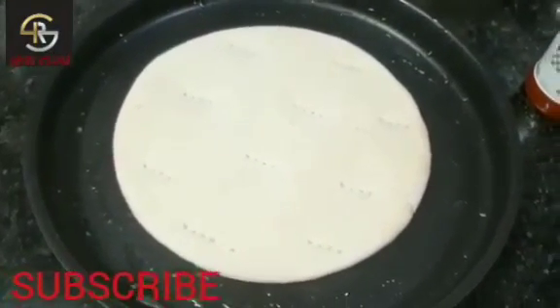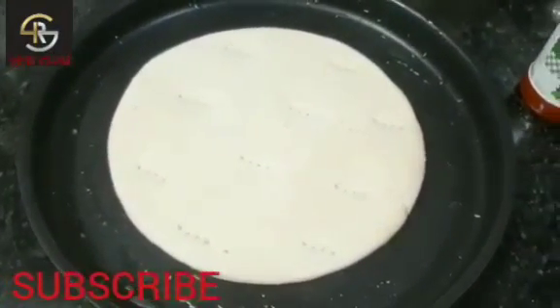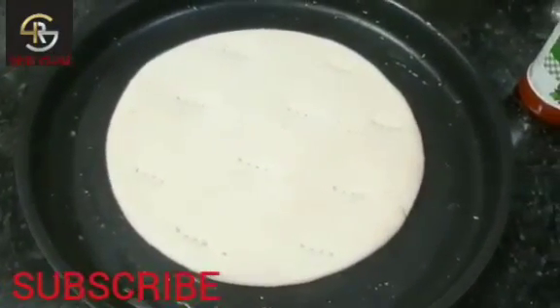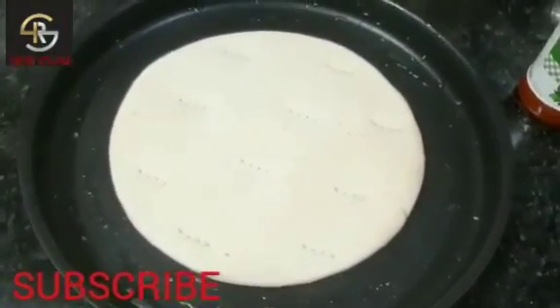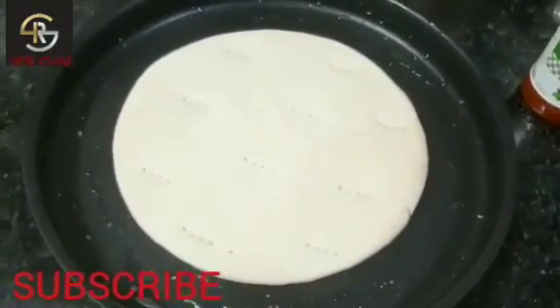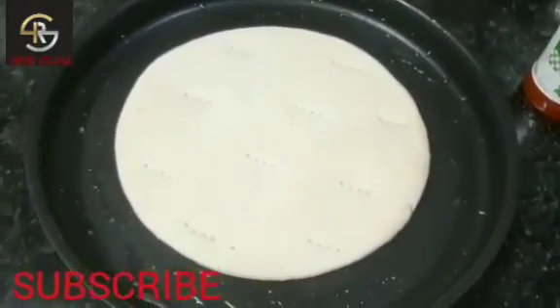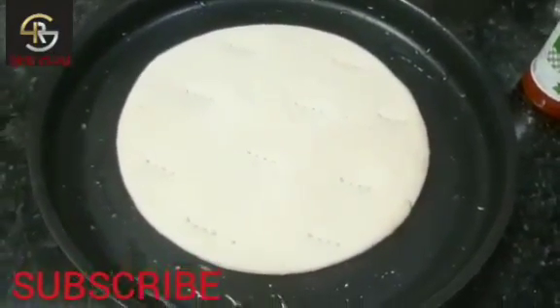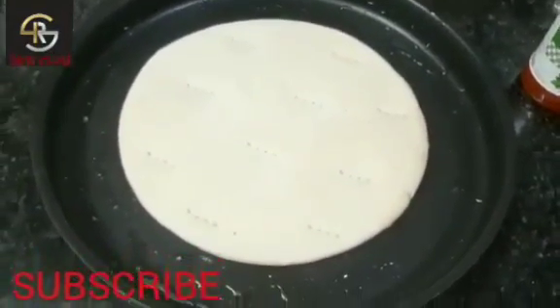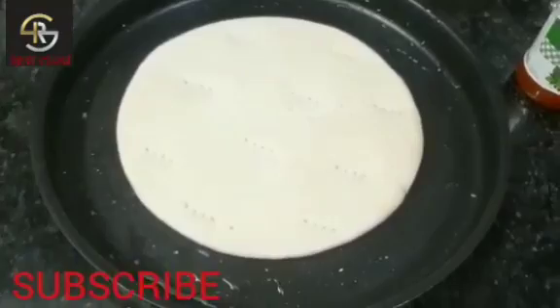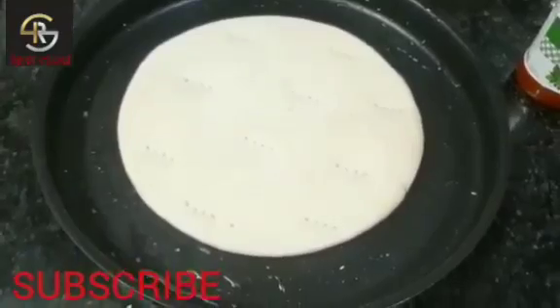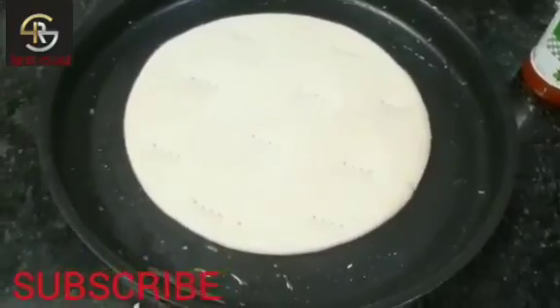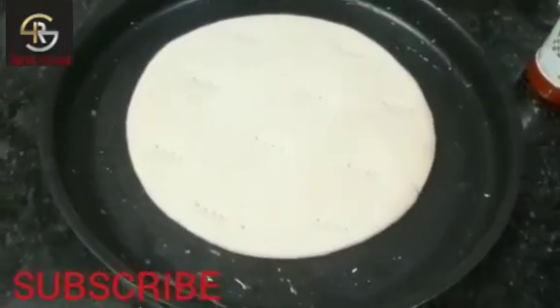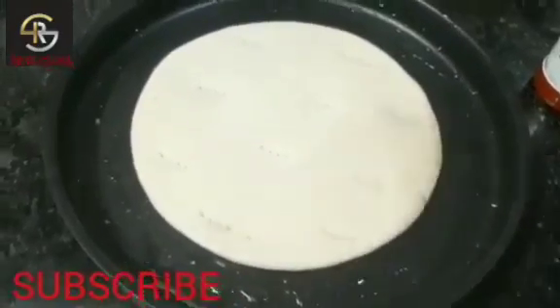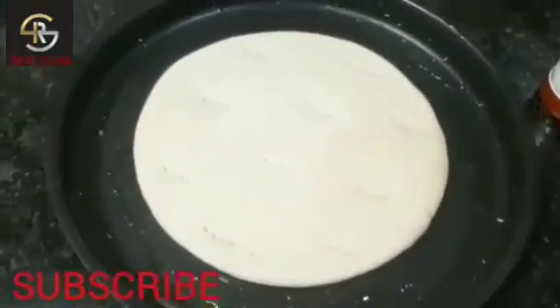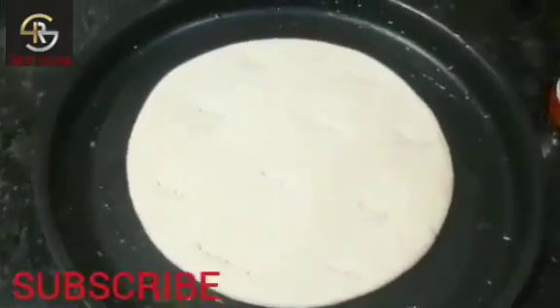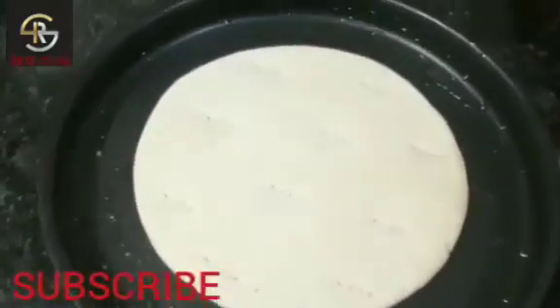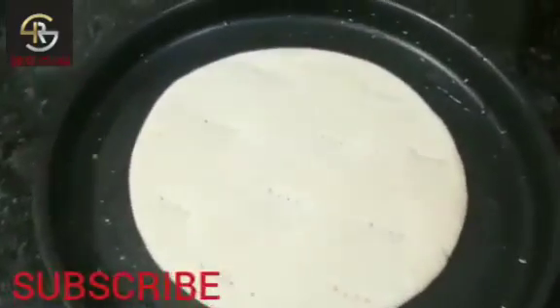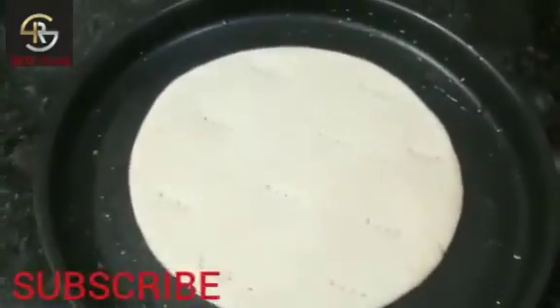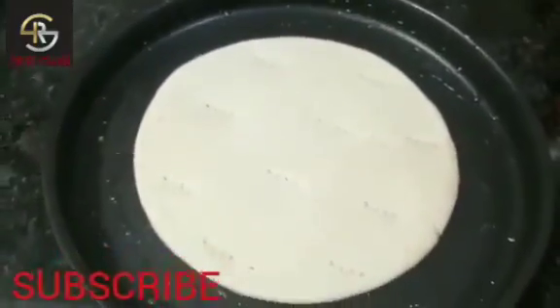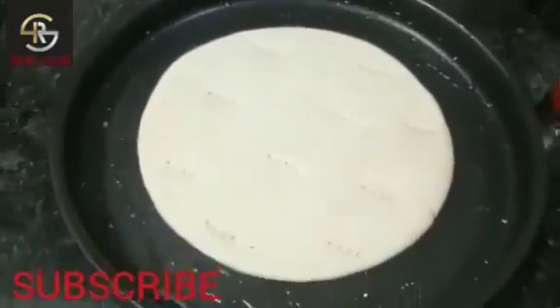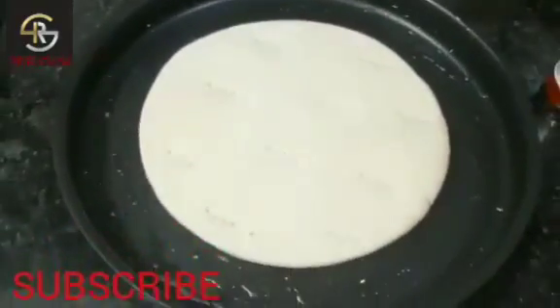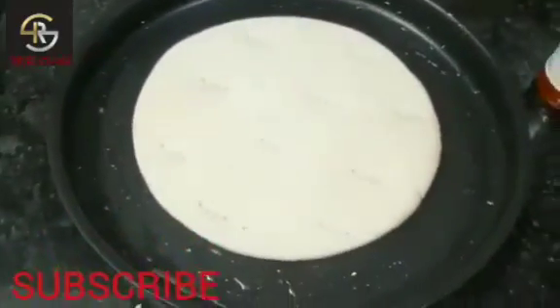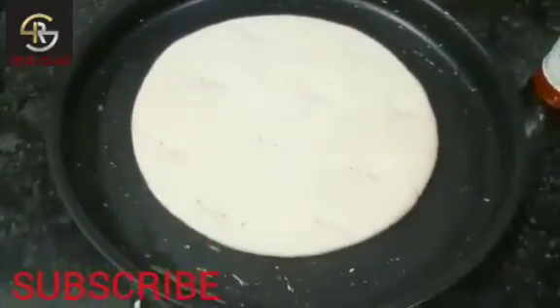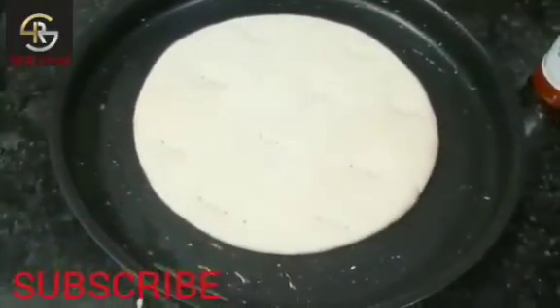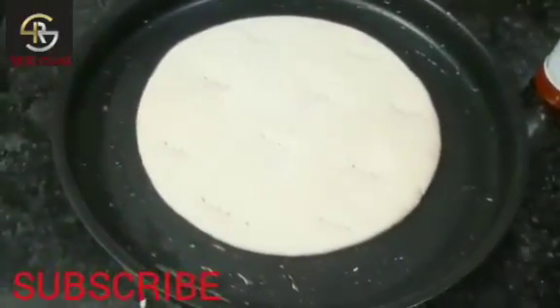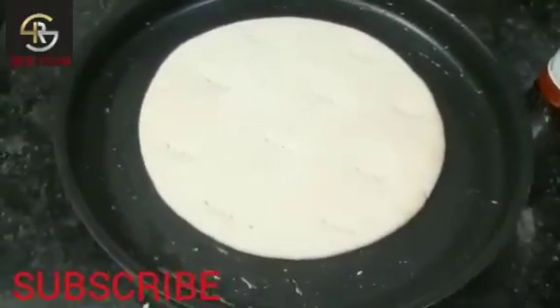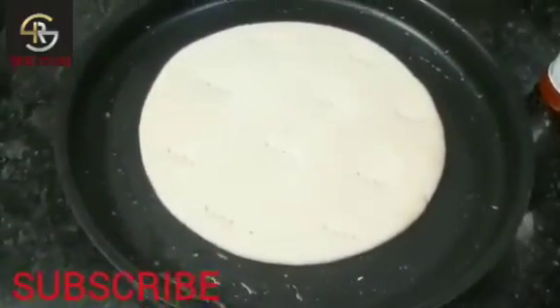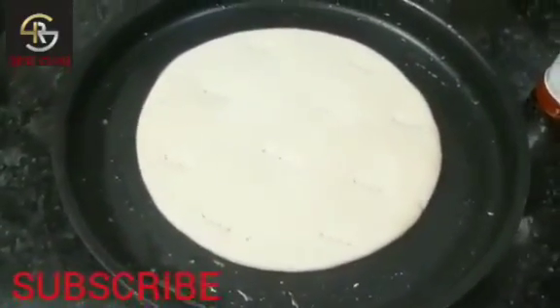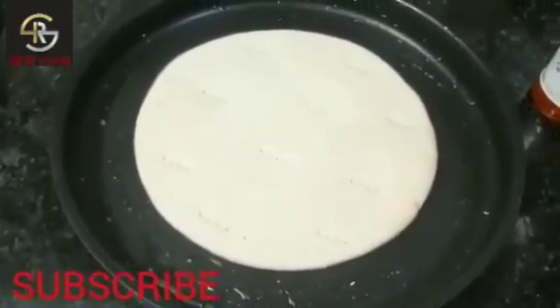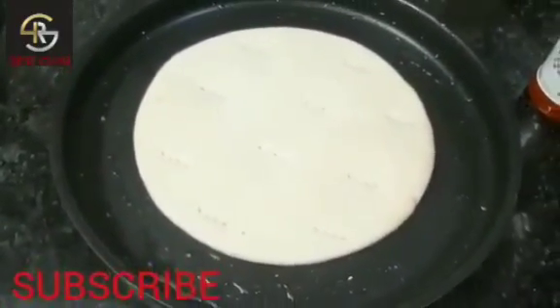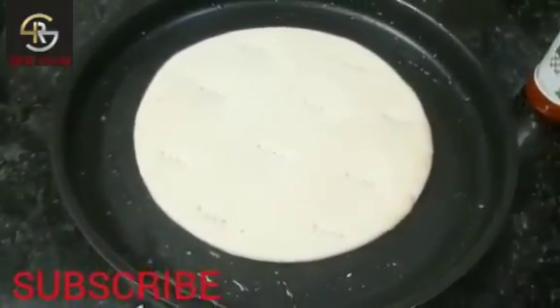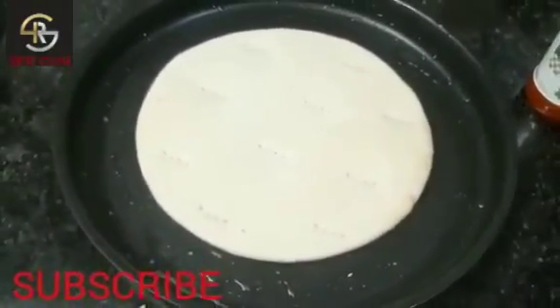This pizza base is not homemade. If you have a homemade pizza base recipe, please comment.